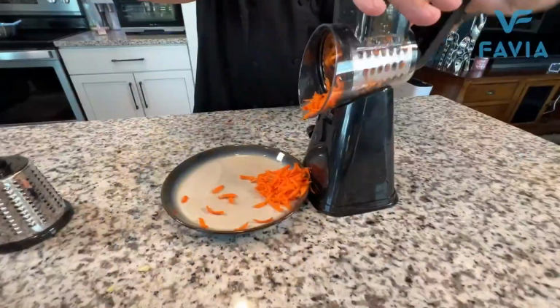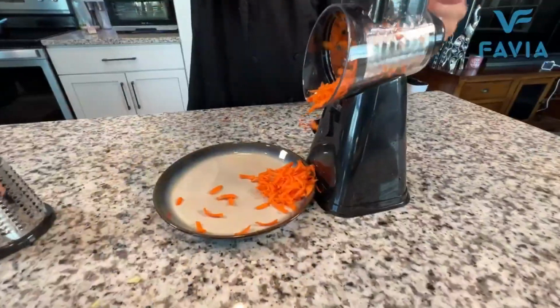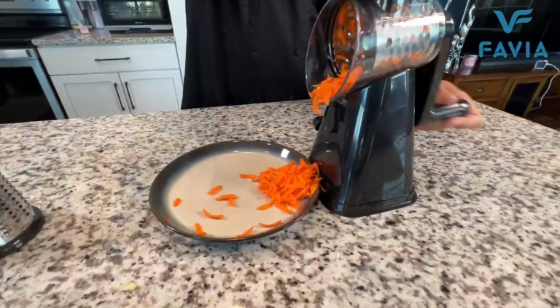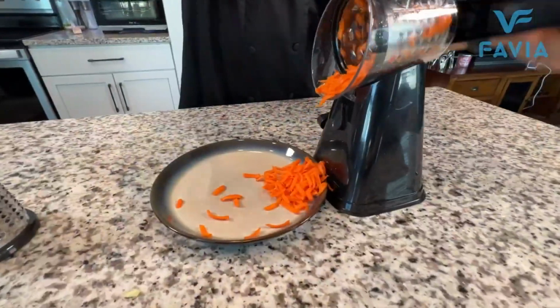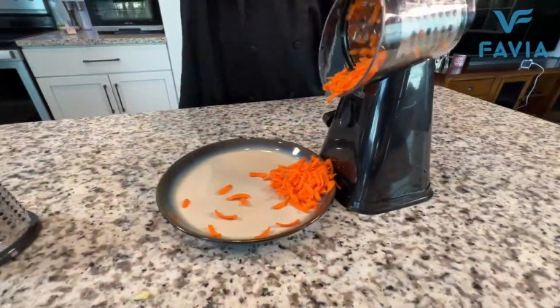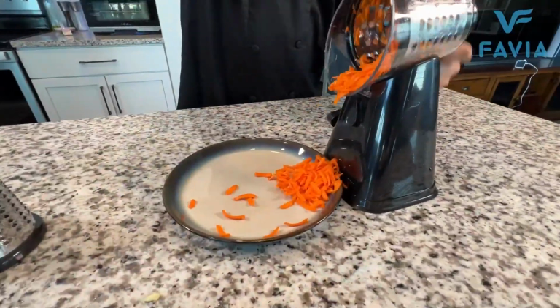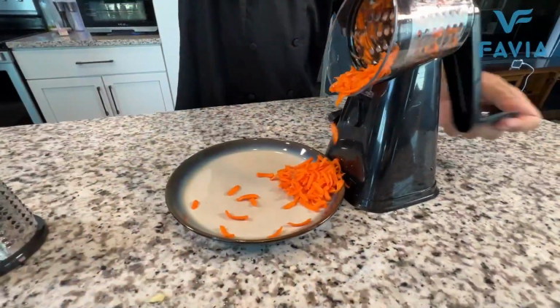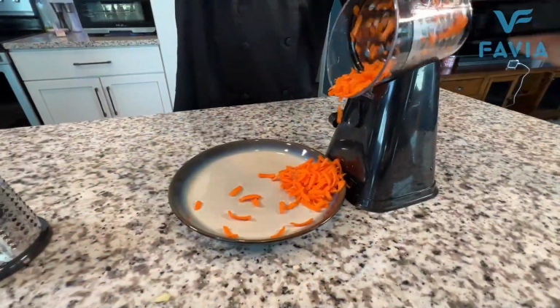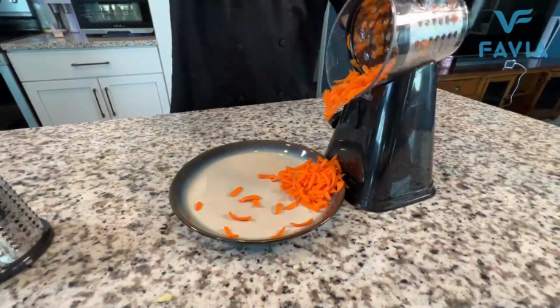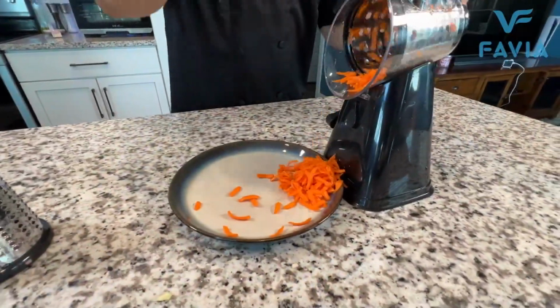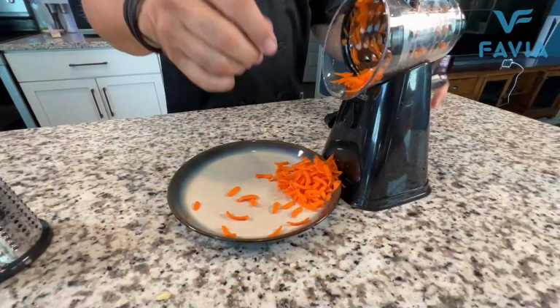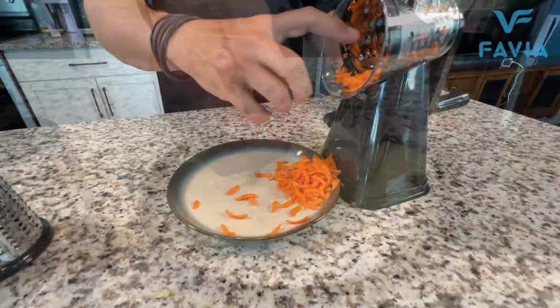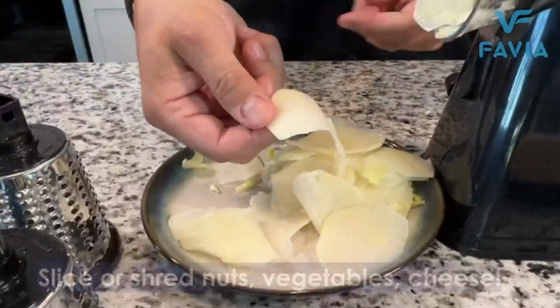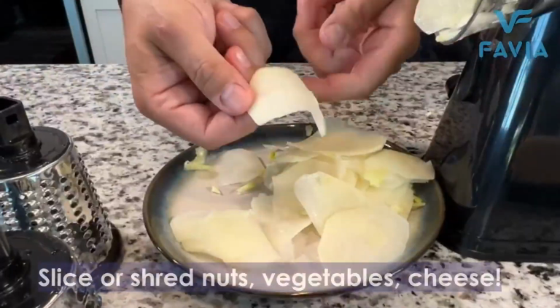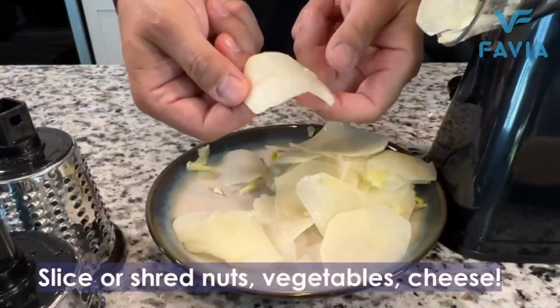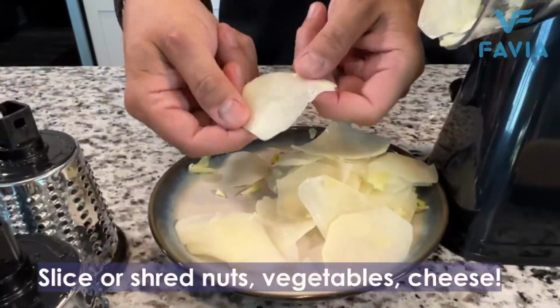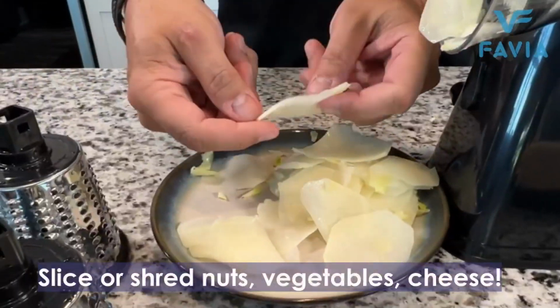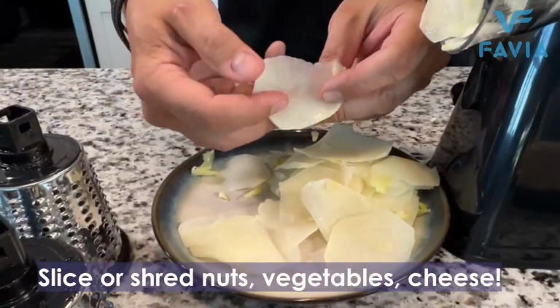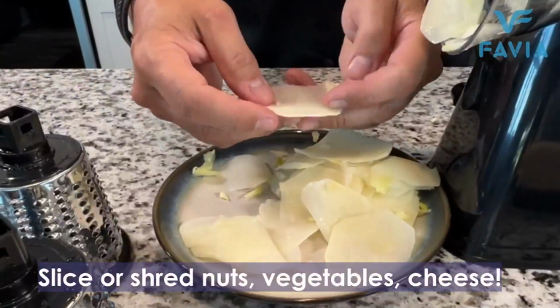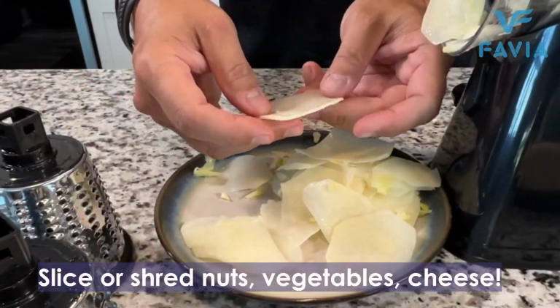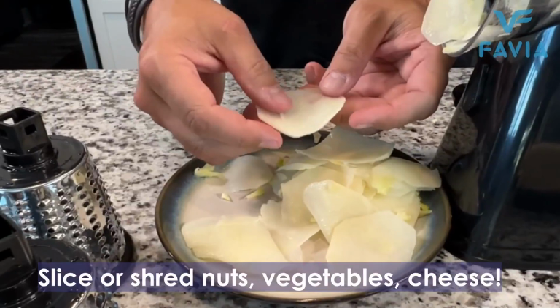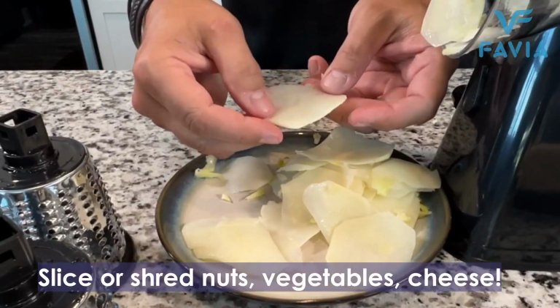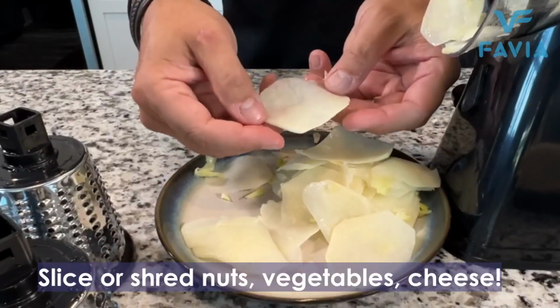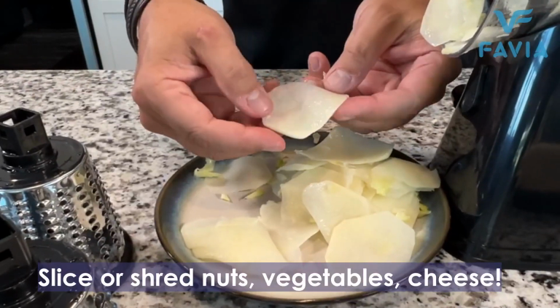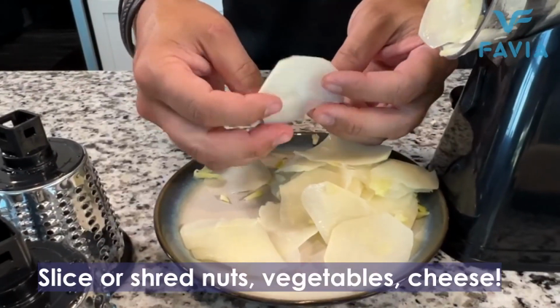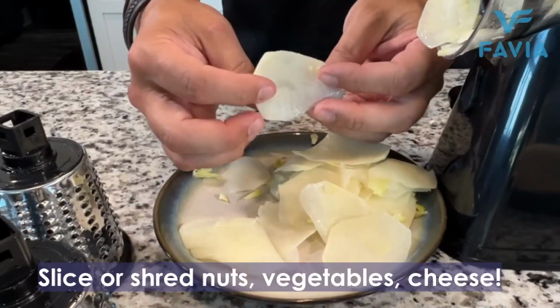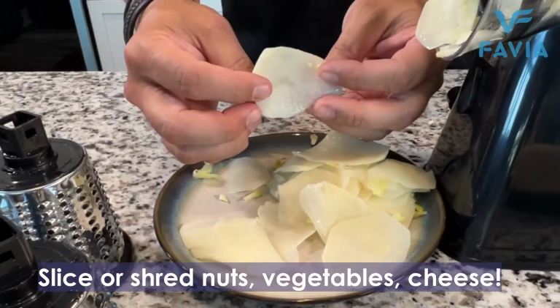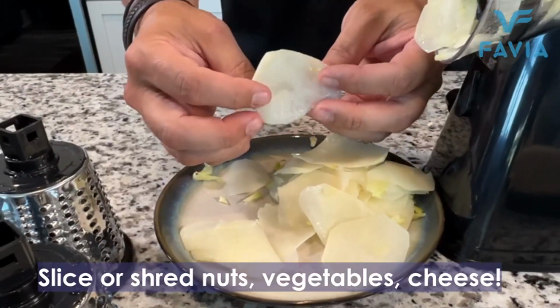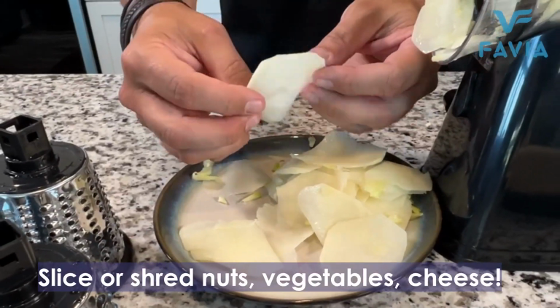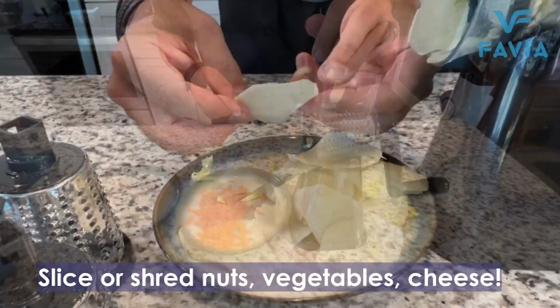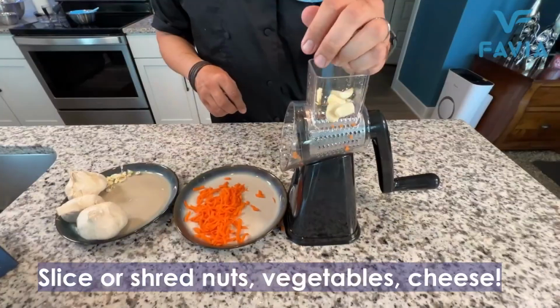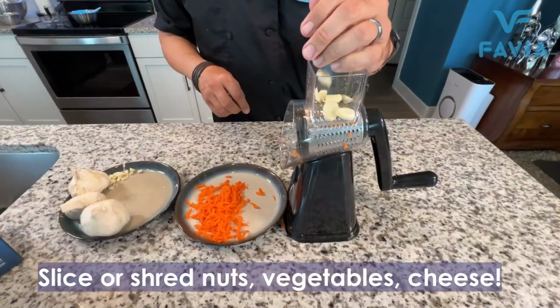Unbelievable. You know how long it would take to cut potatoes this thin? These are perfectly razor-thin potato cuts.